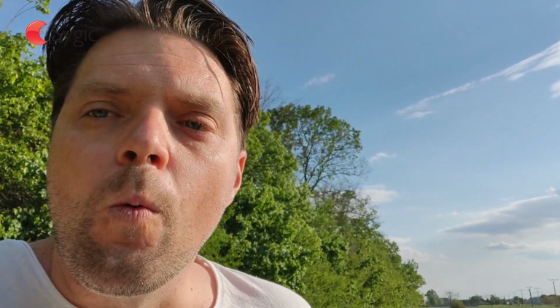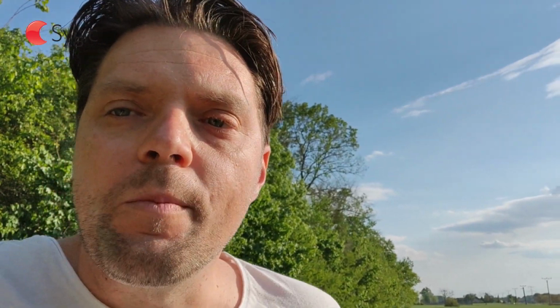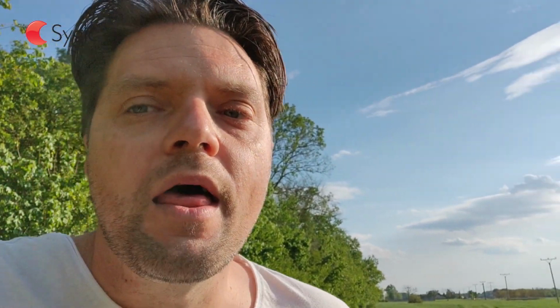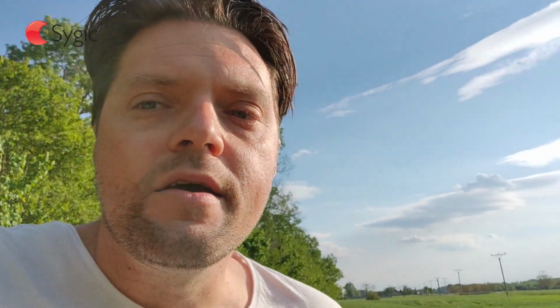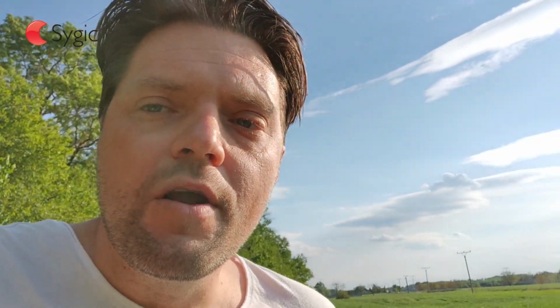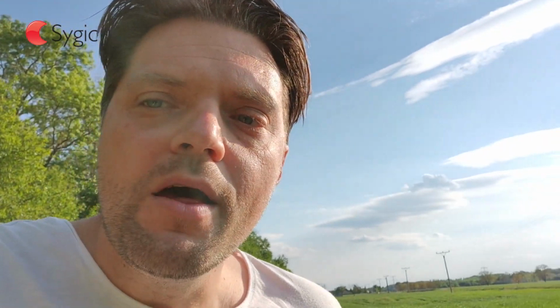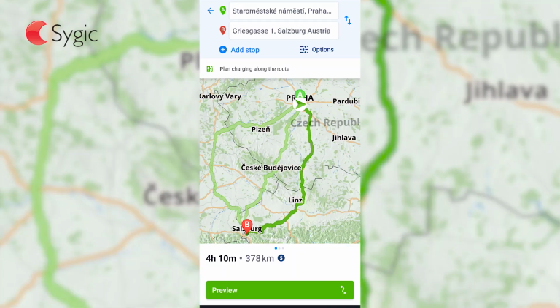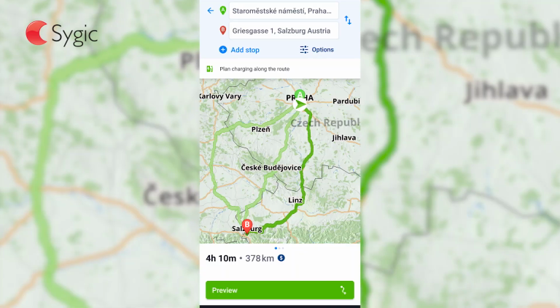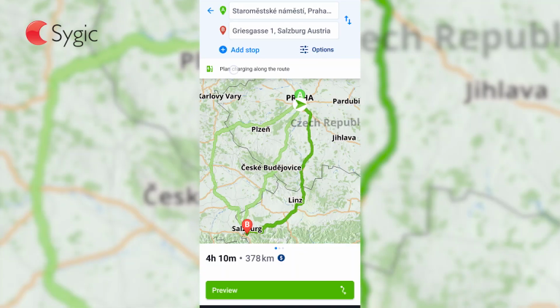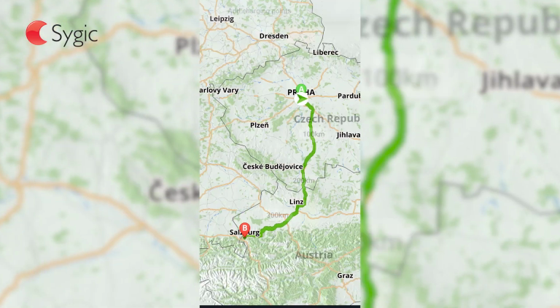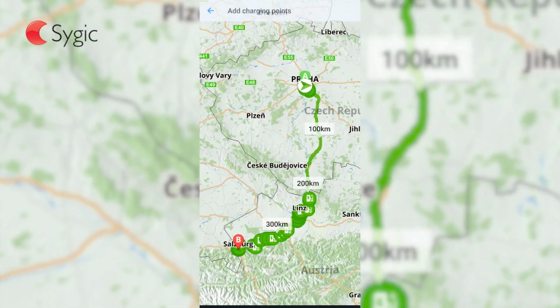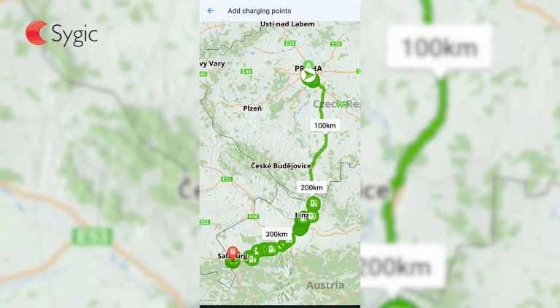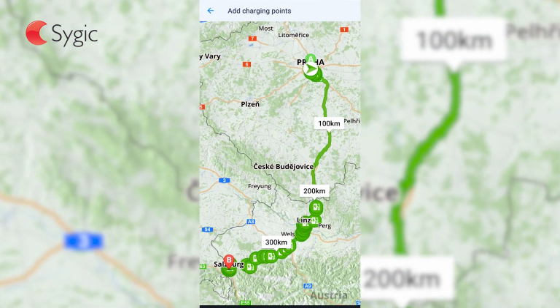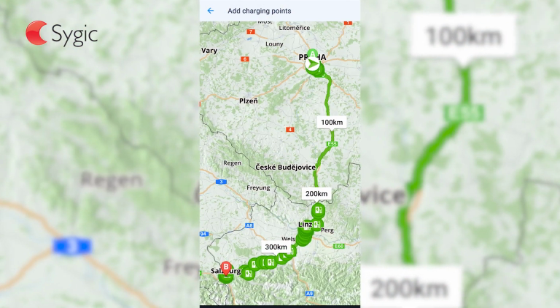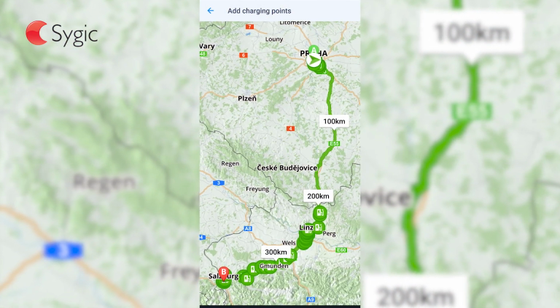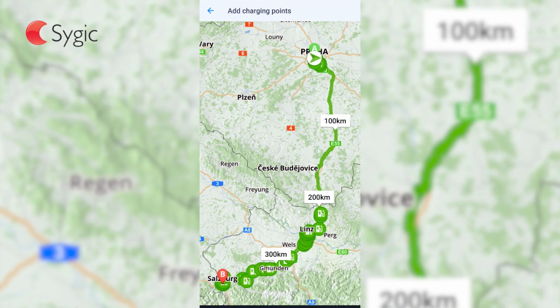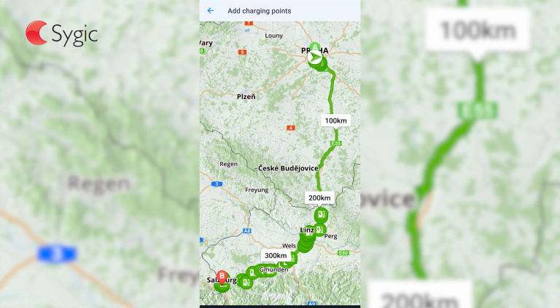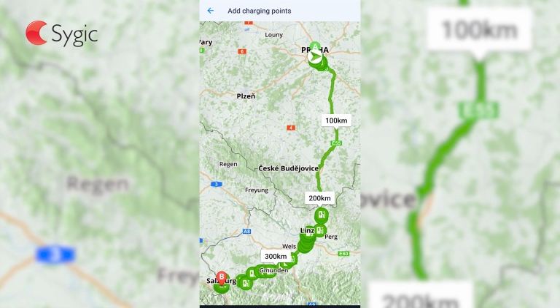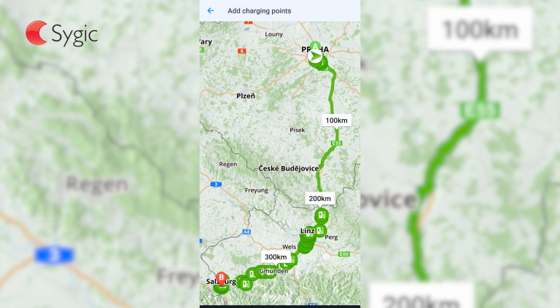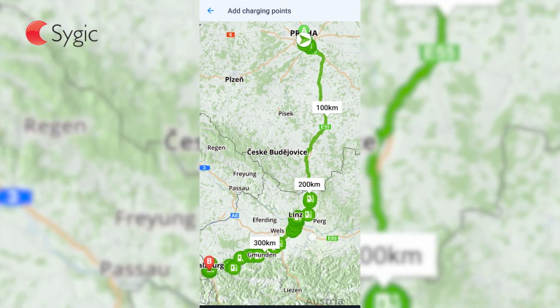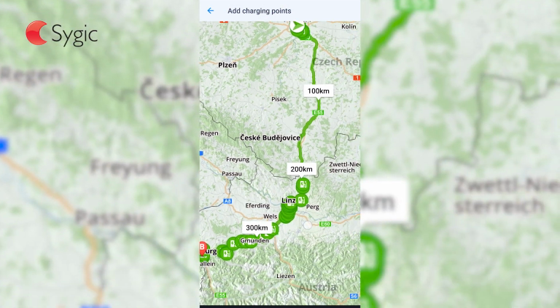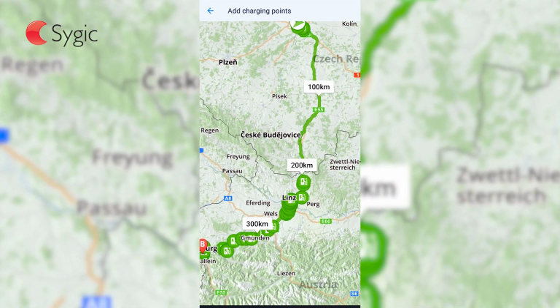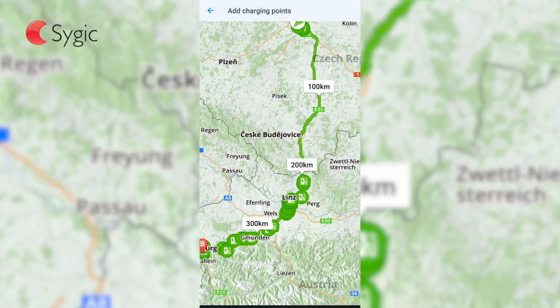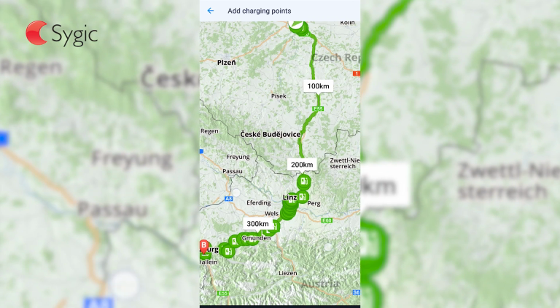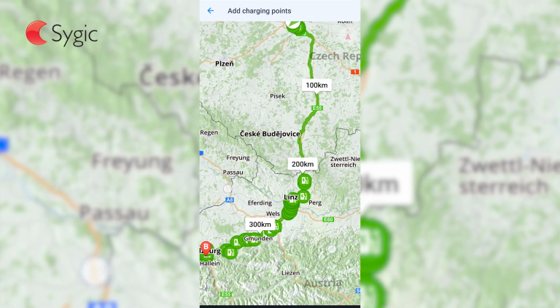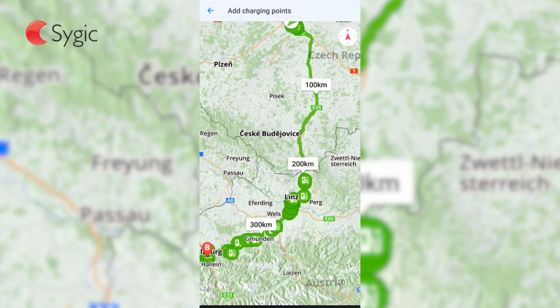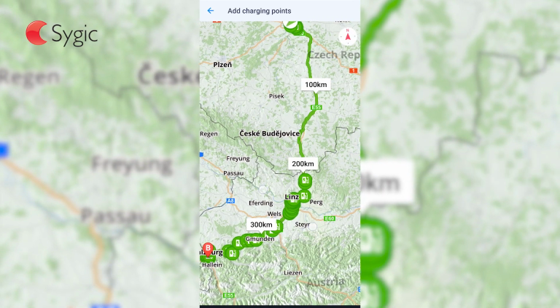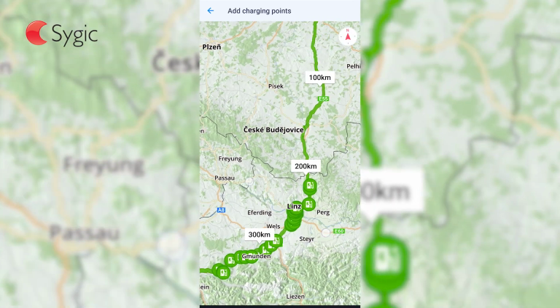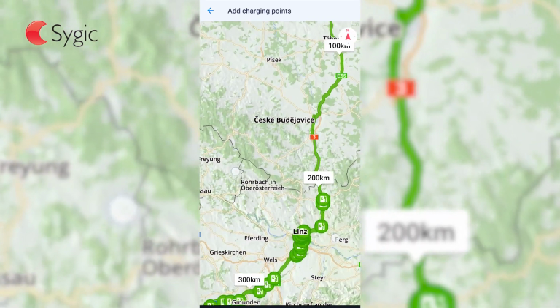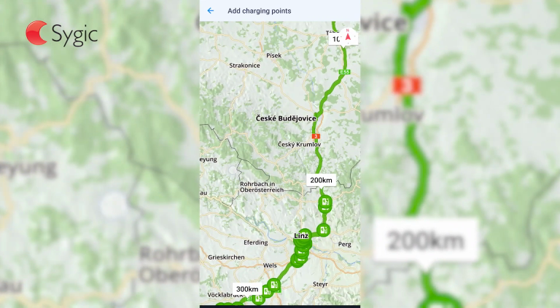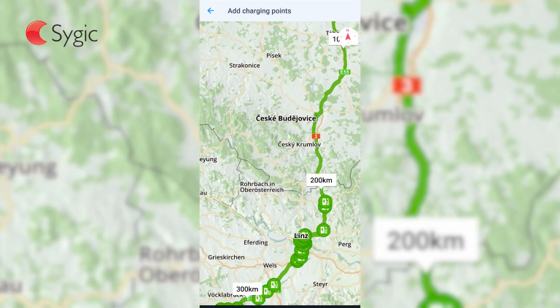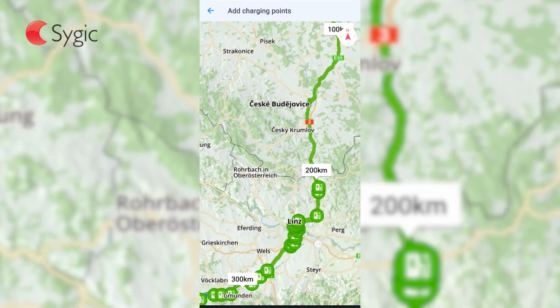When planning a trip, CYGIC will automatically suggest you charging spots with compatible plugs along the route.